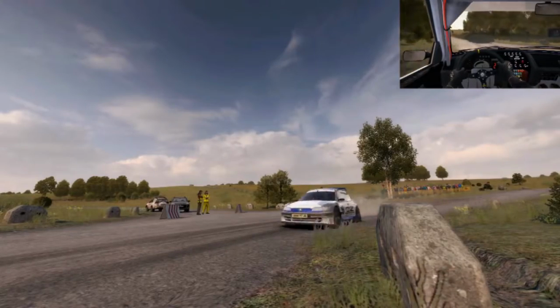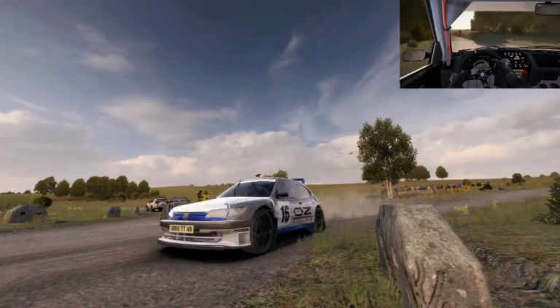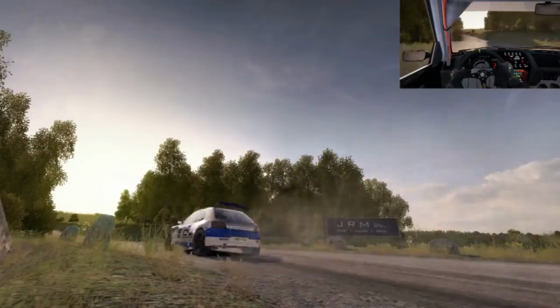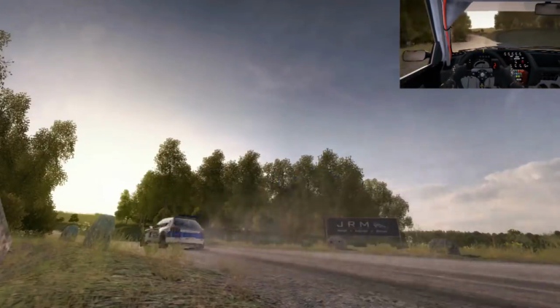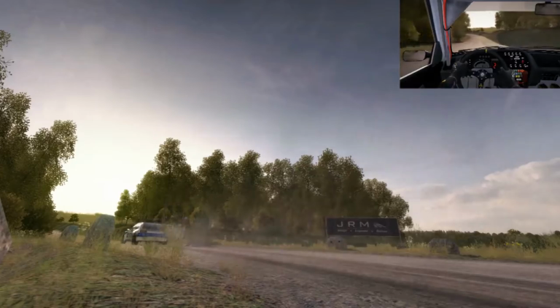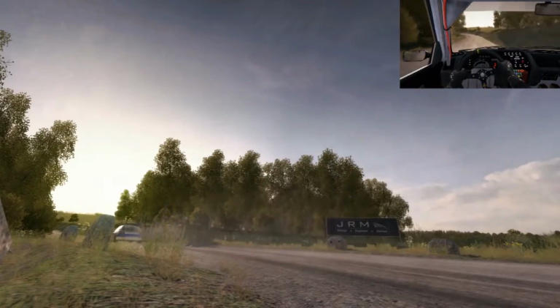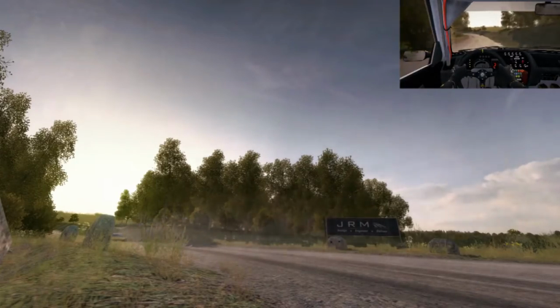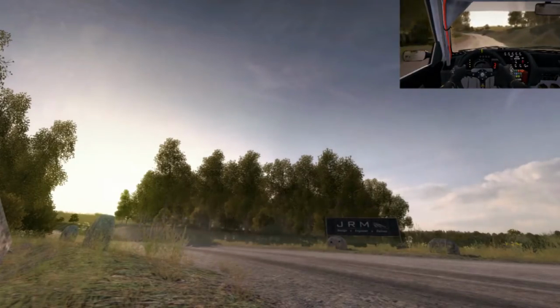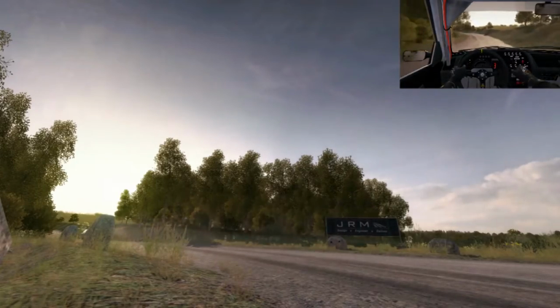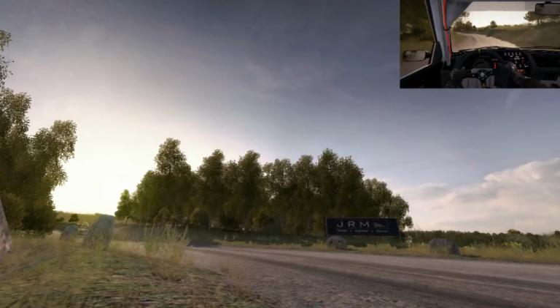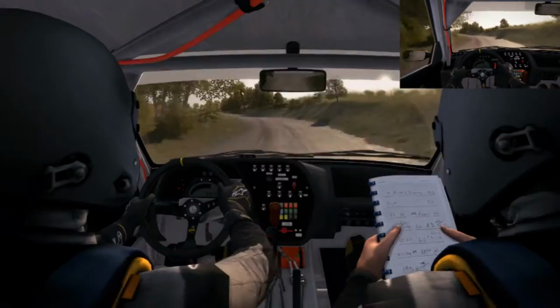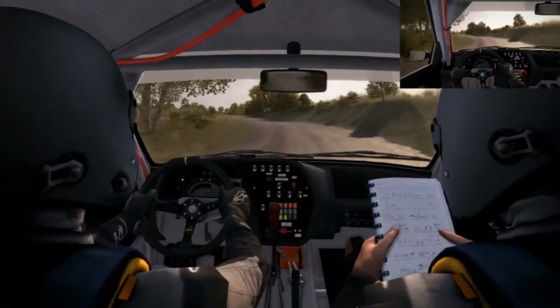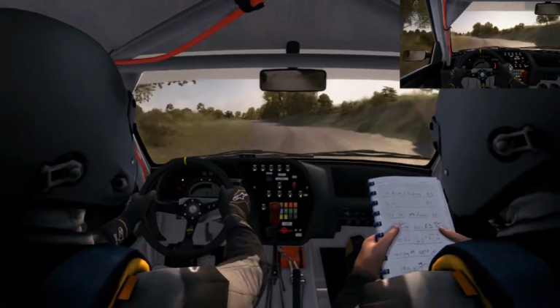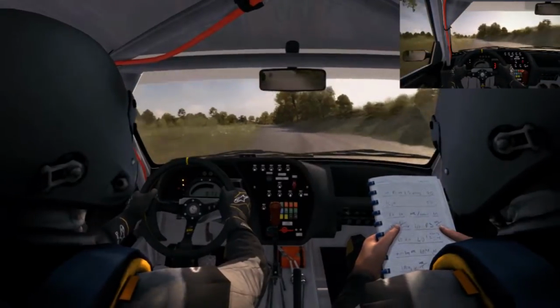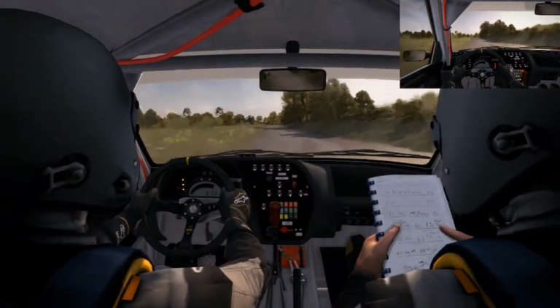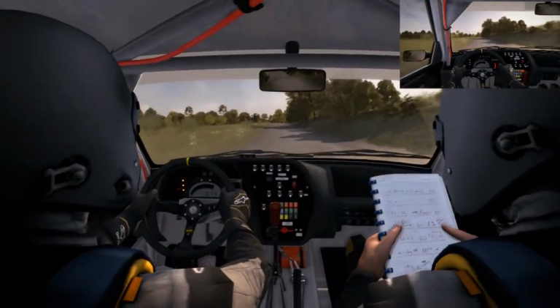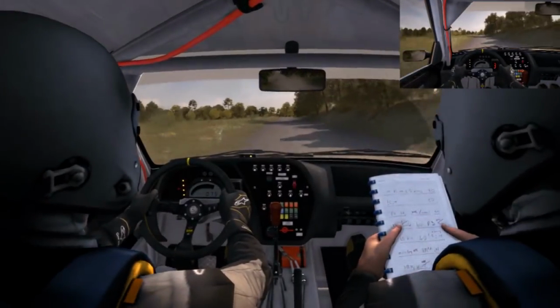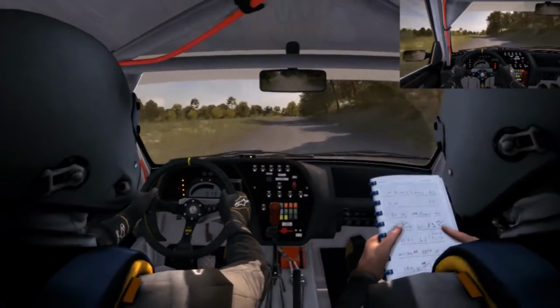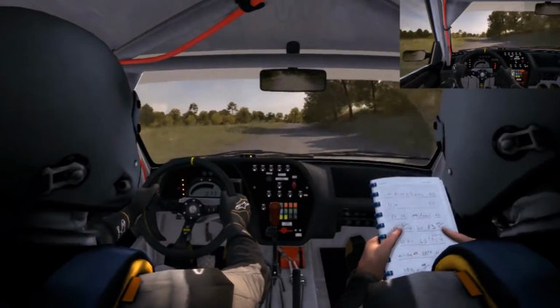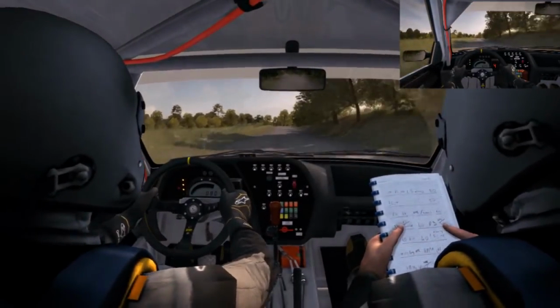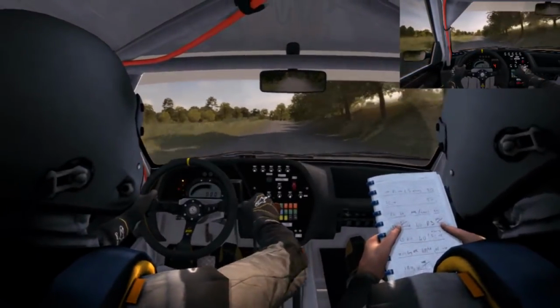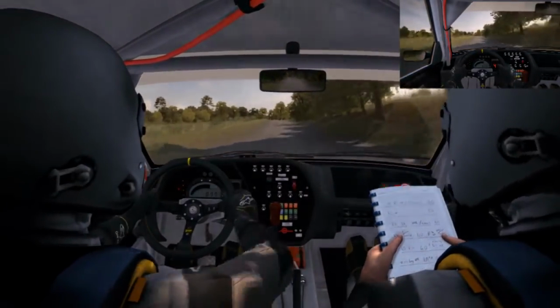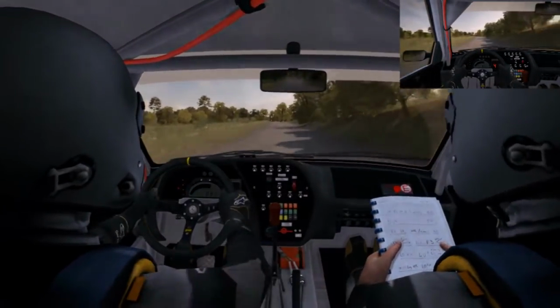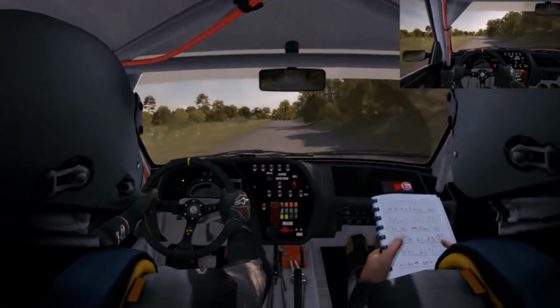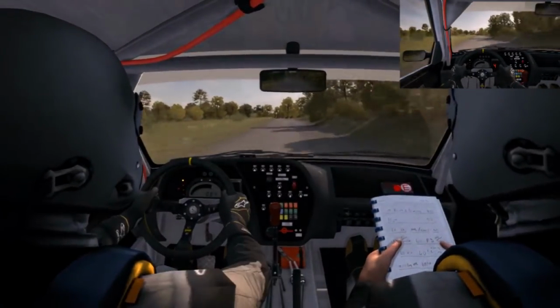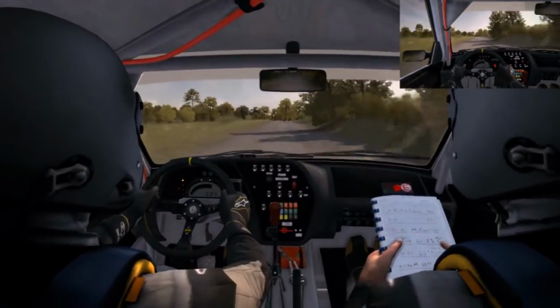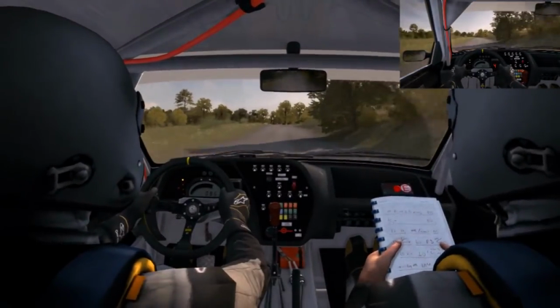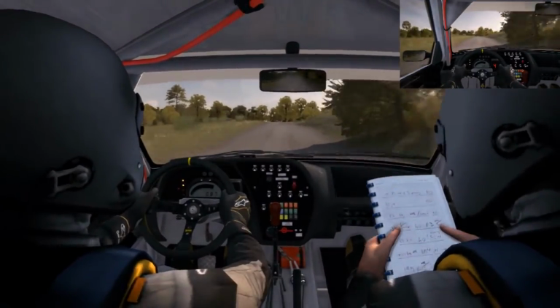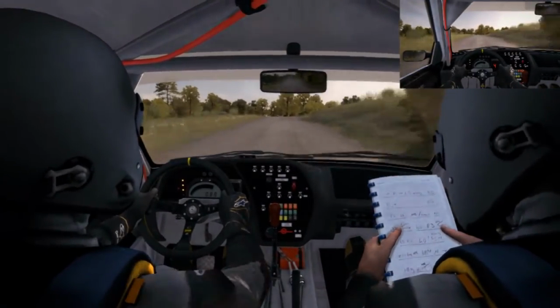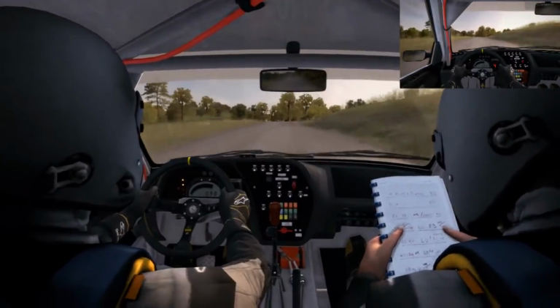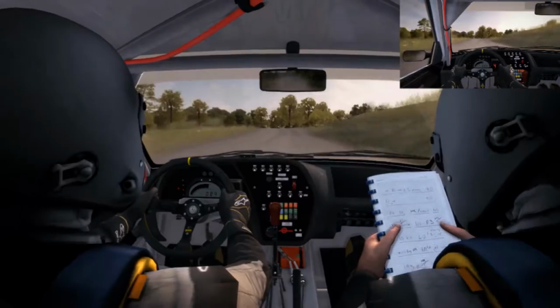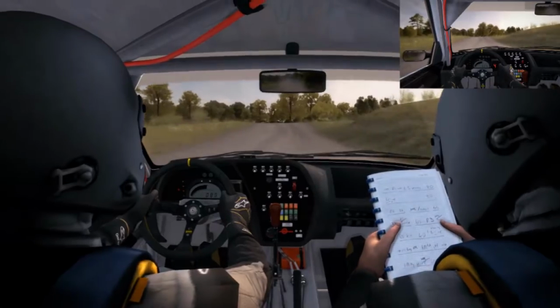Left 6, 150. Double caution, left 6. Immediate turn square right, don't cut.